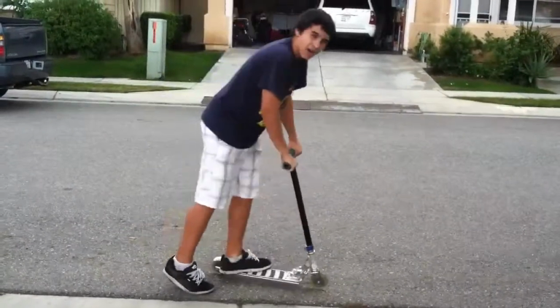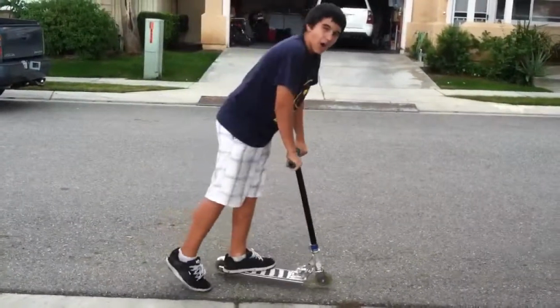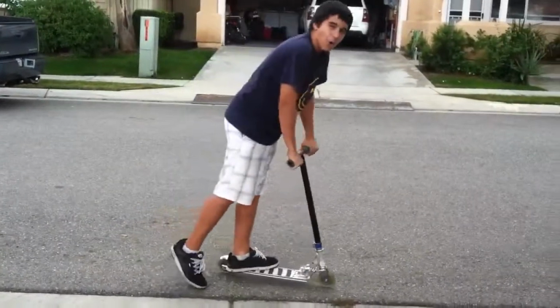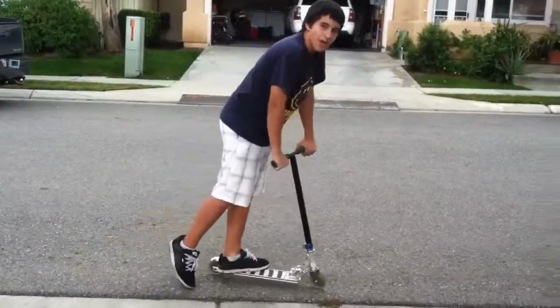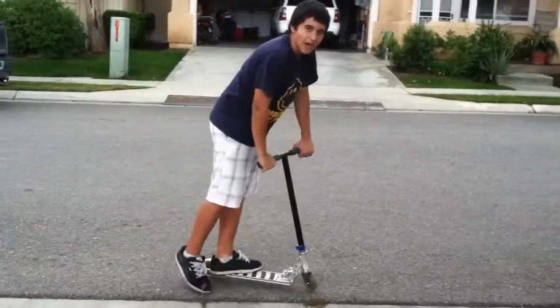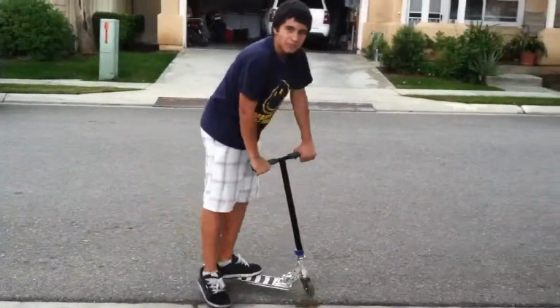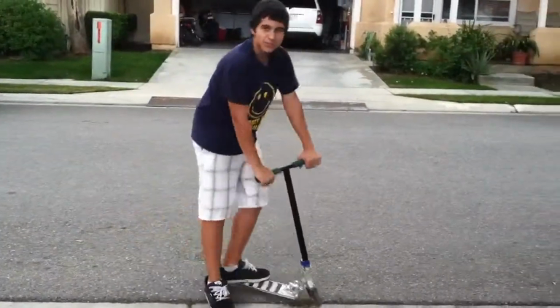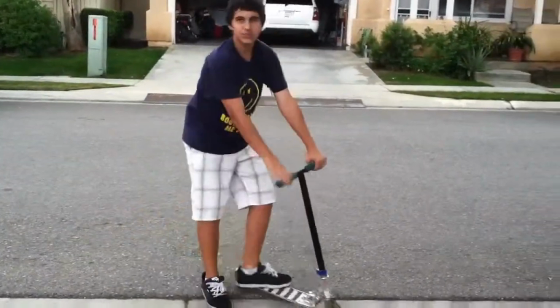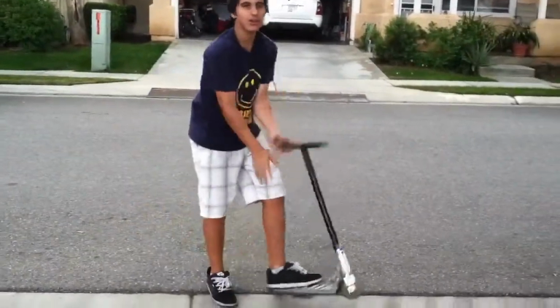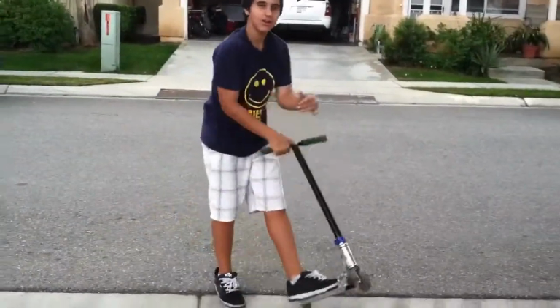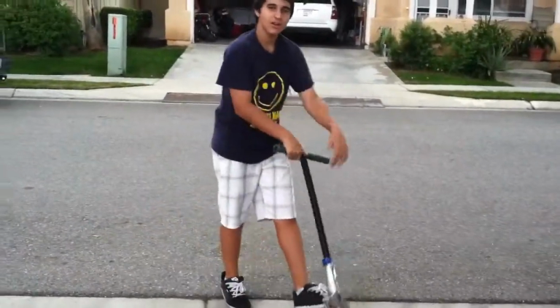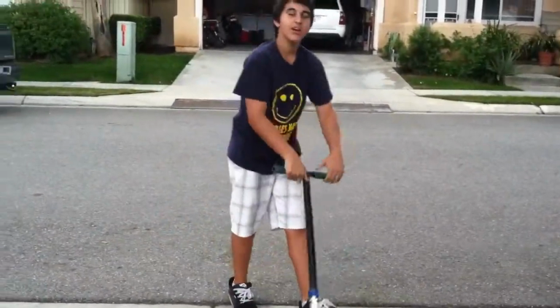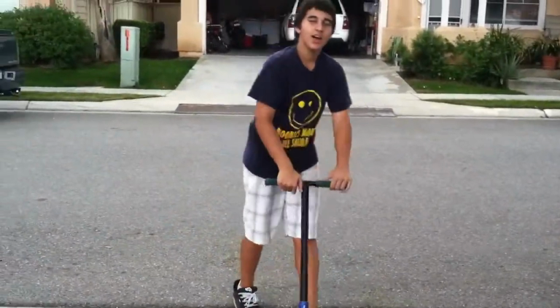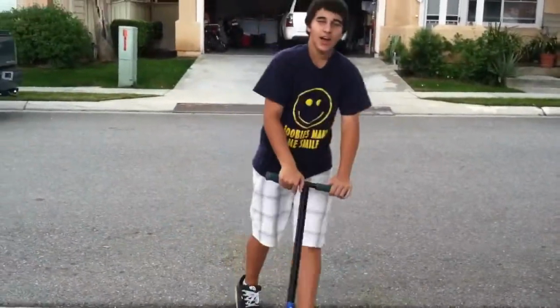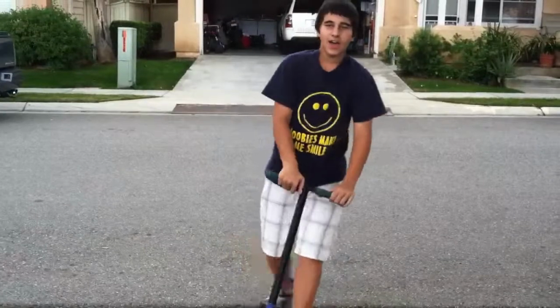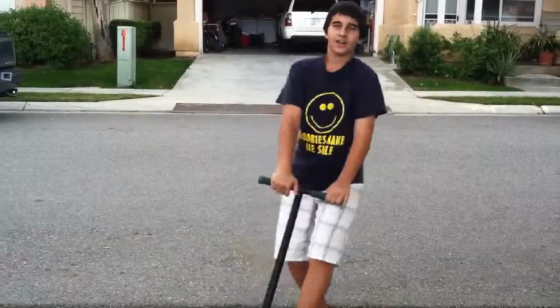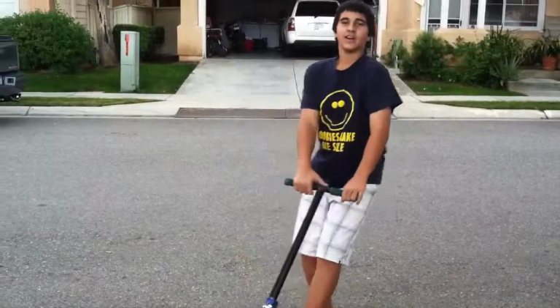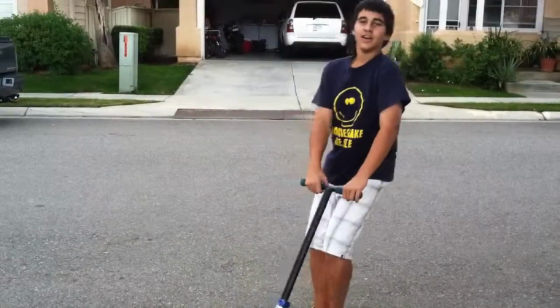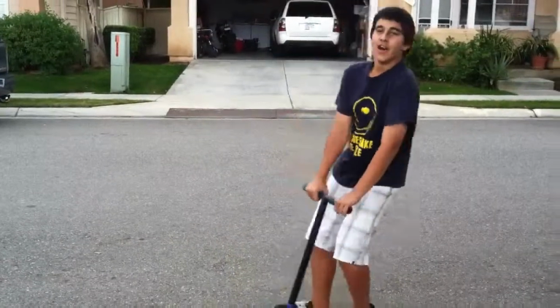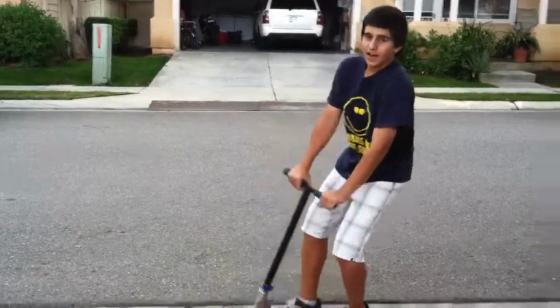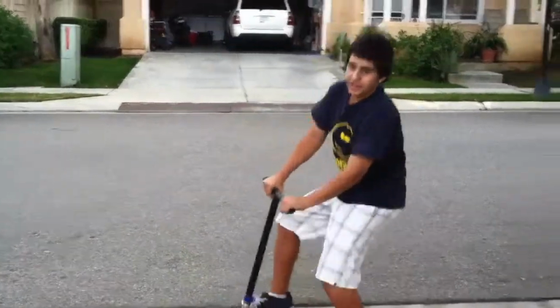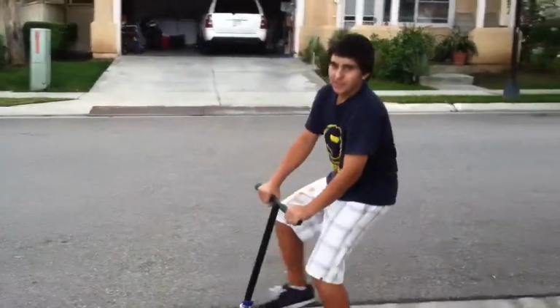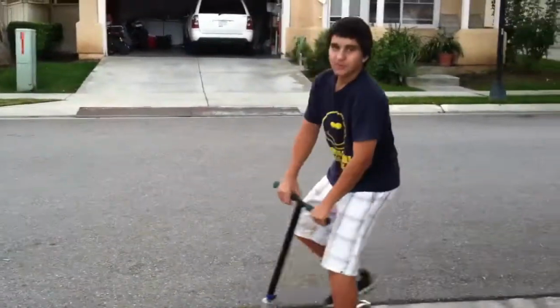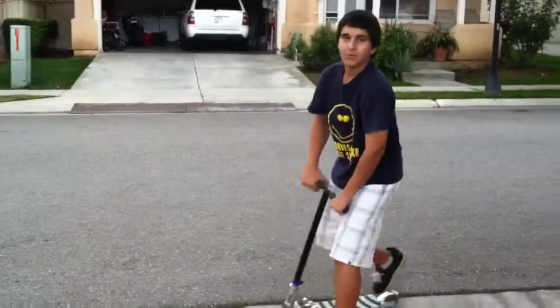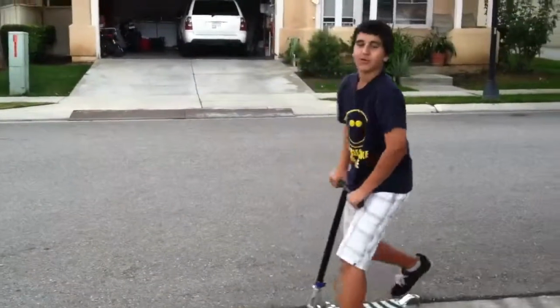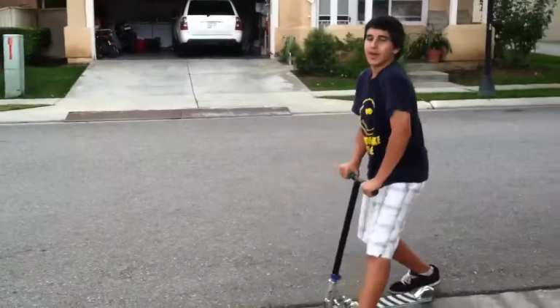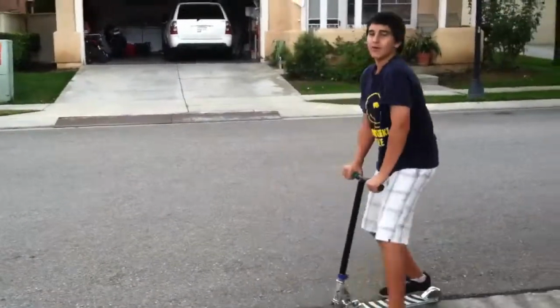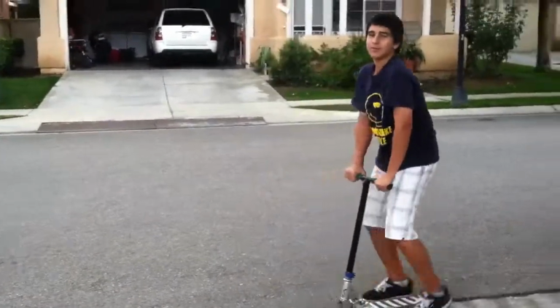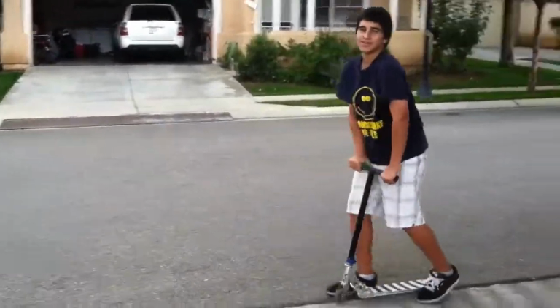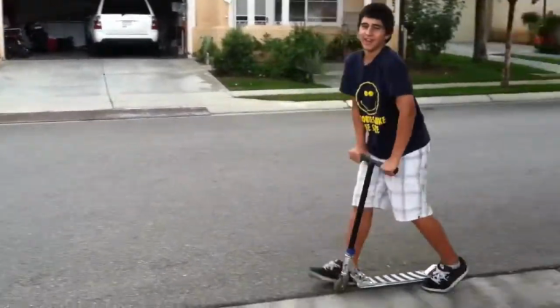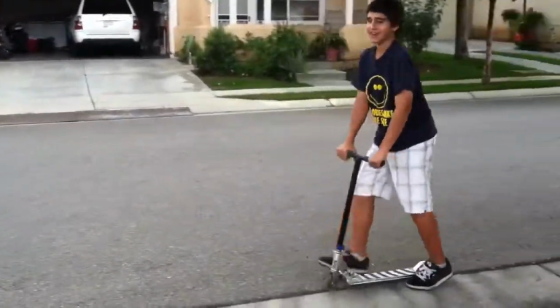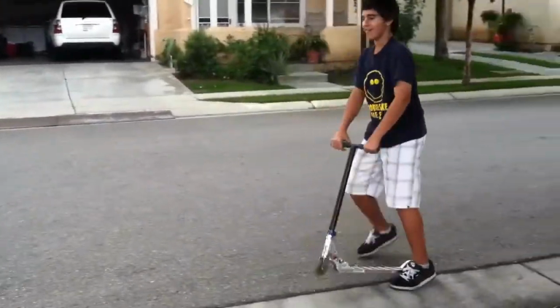Hope that helped you. And I guess I'll do one more tail whip to sign out. Here we go.